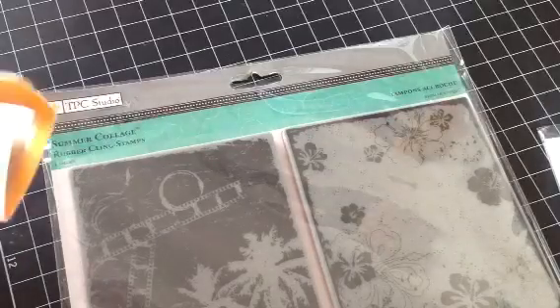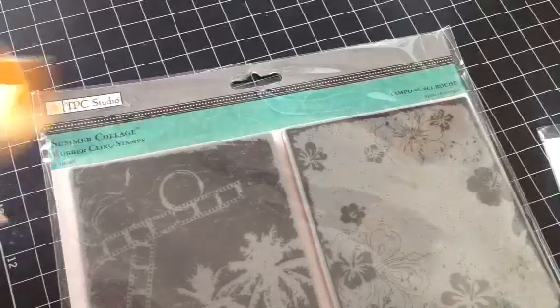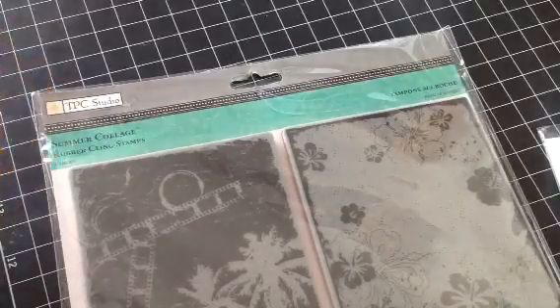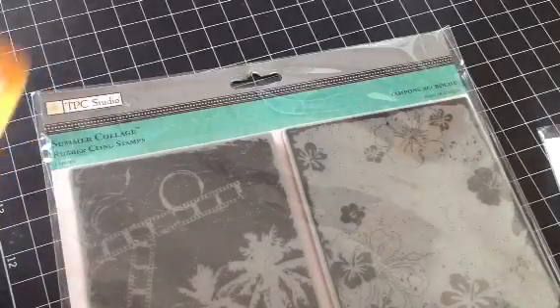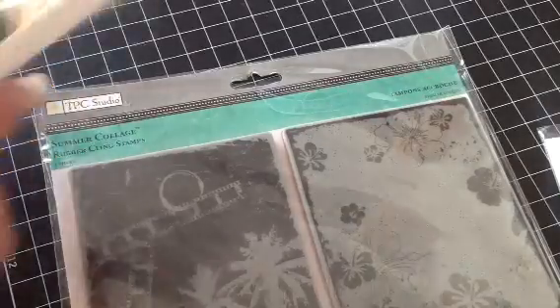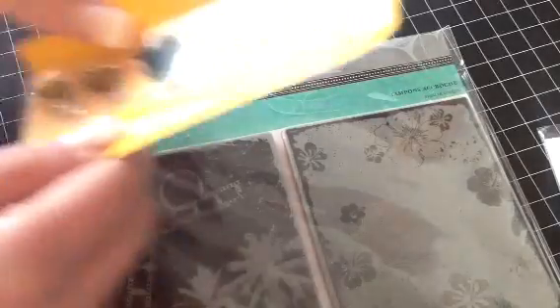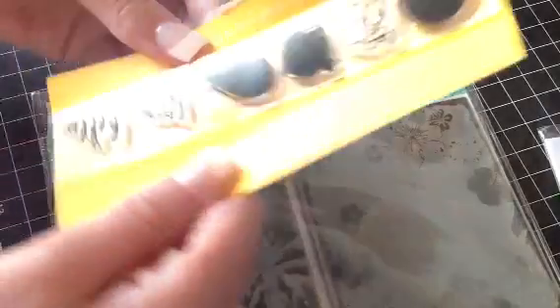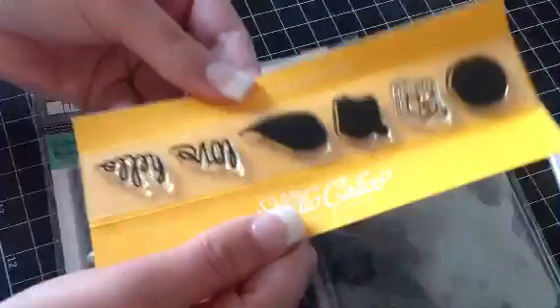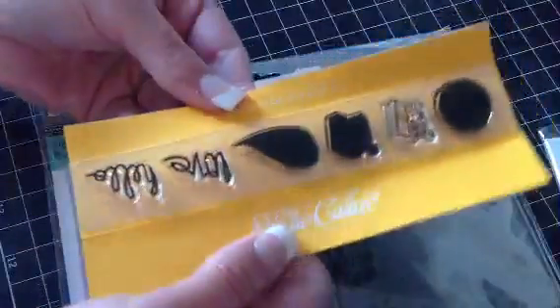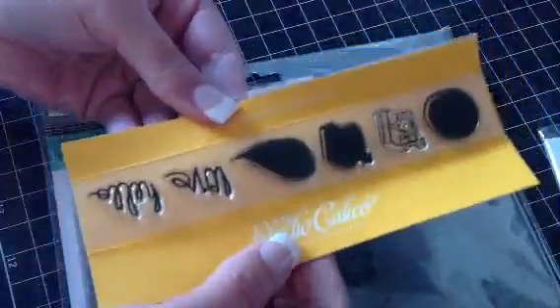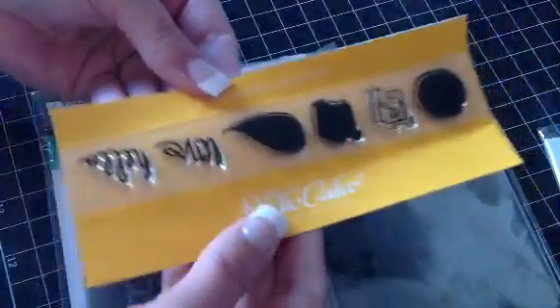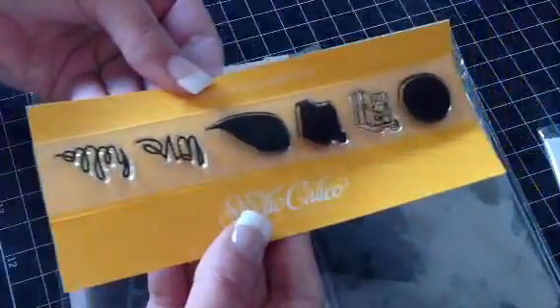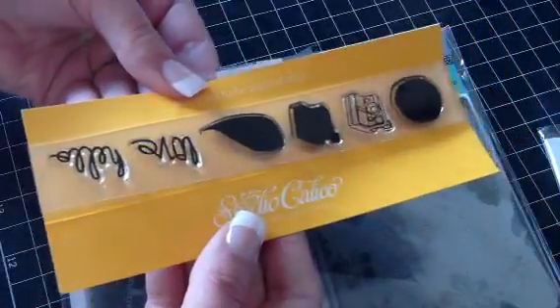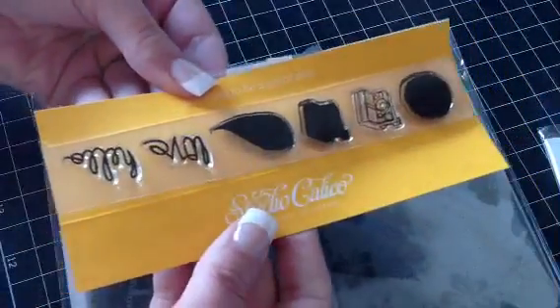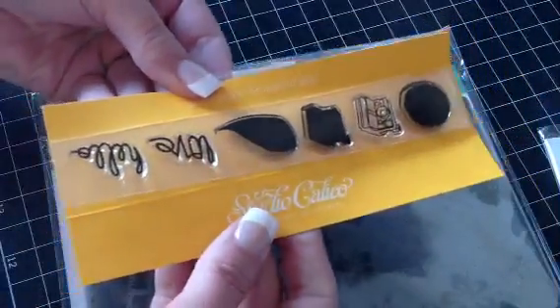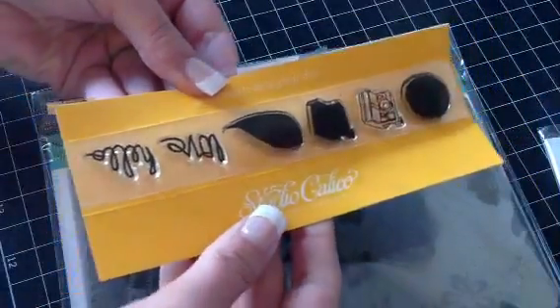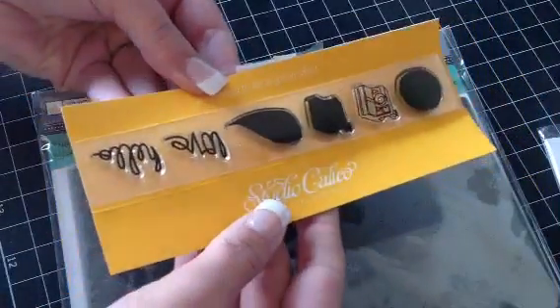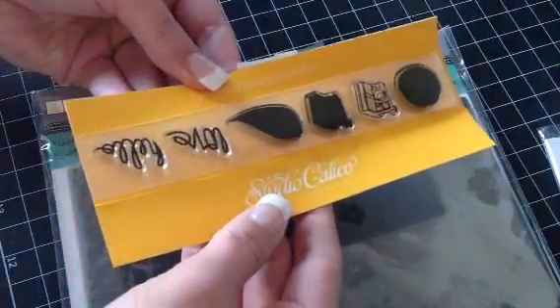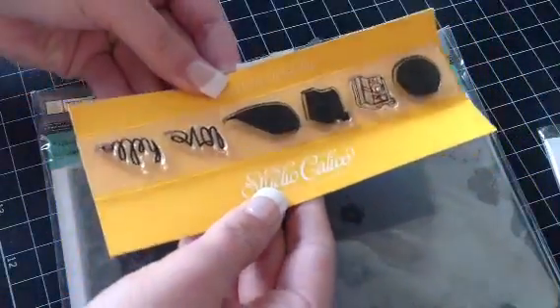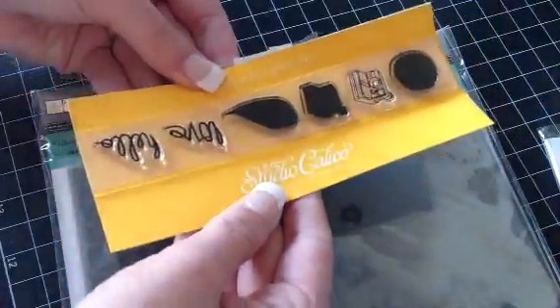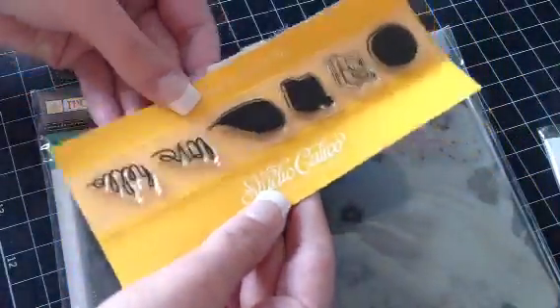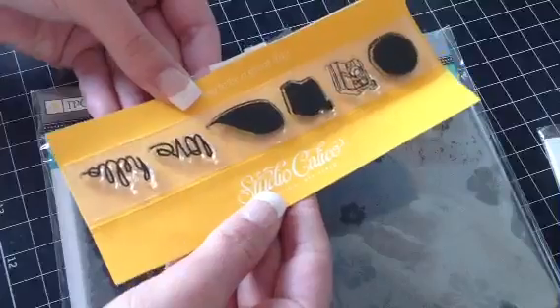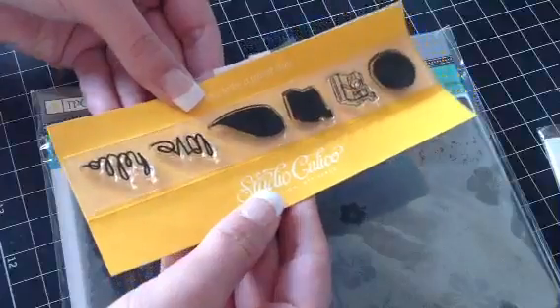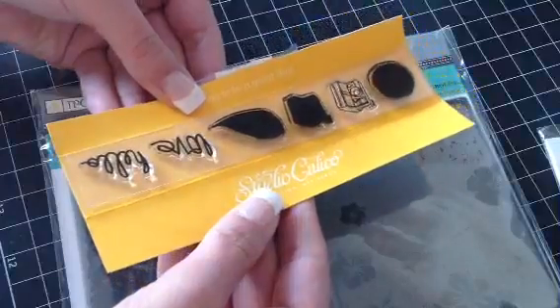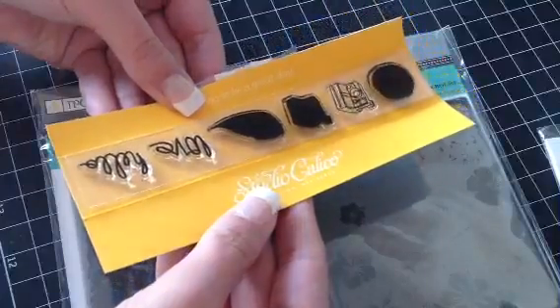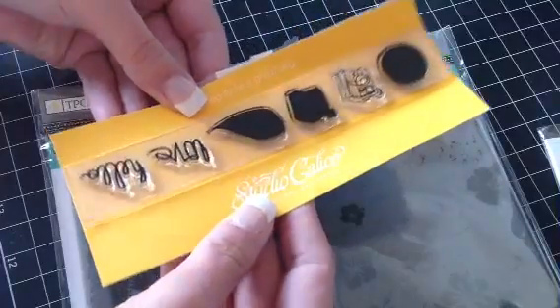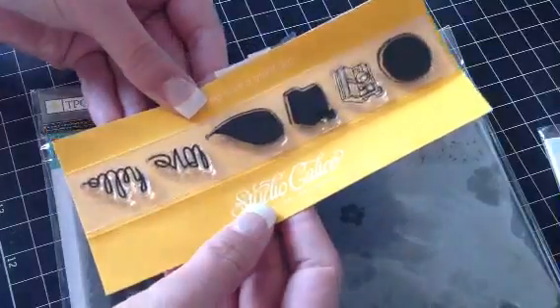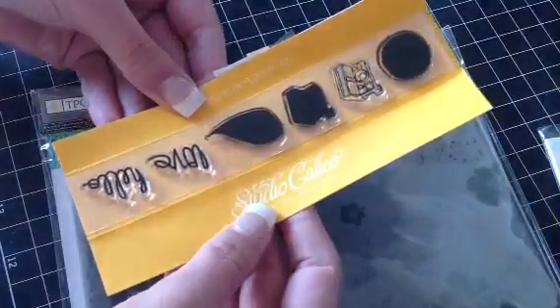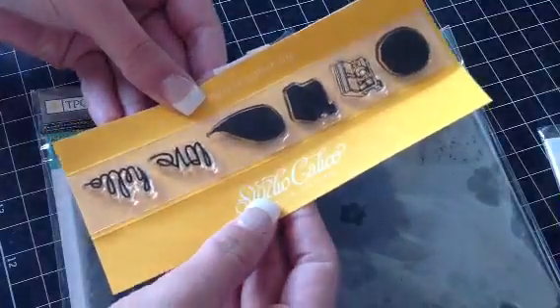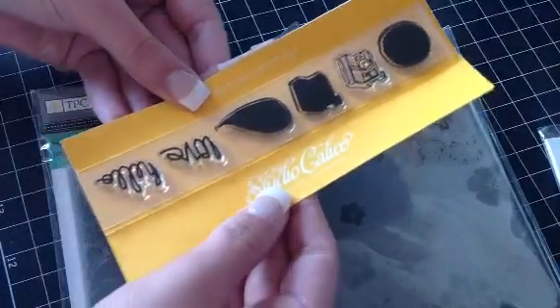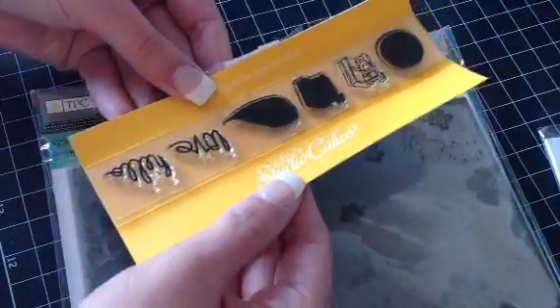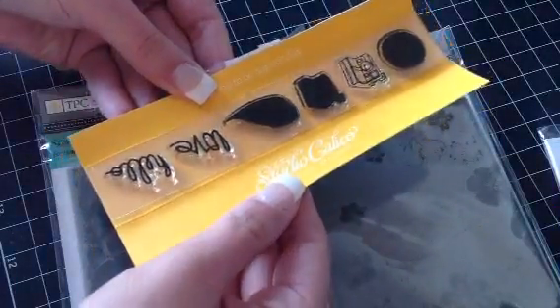And then I have this one by Studio Calico, and this one's brand new — I just cut it open. So you get those ones.